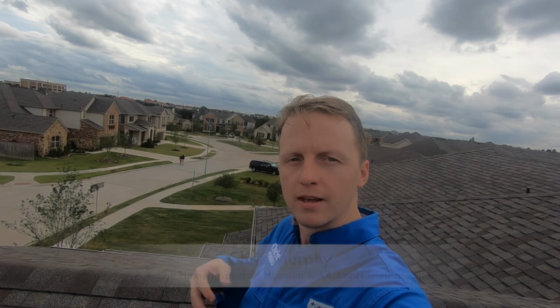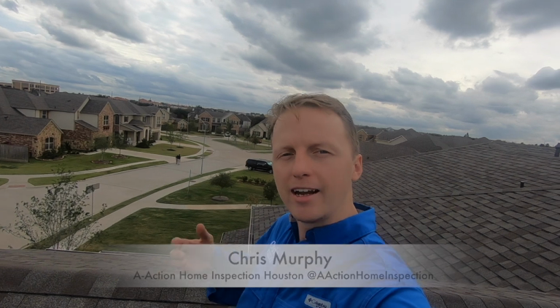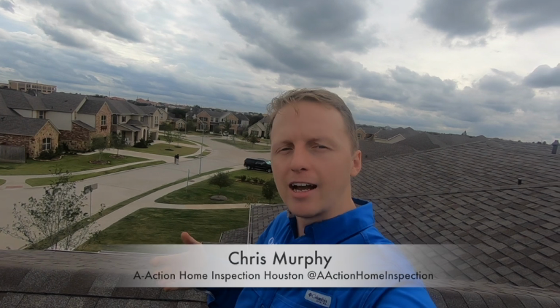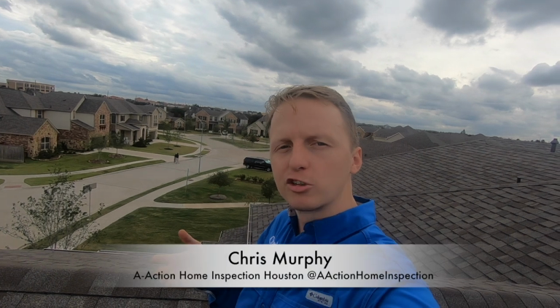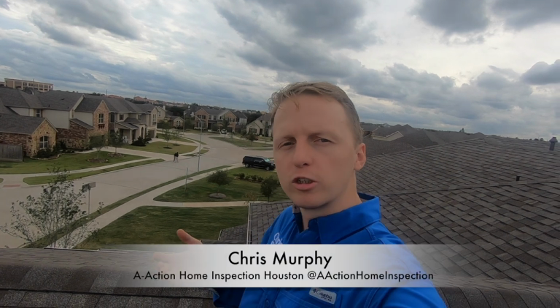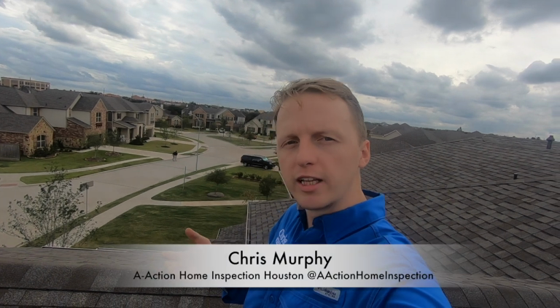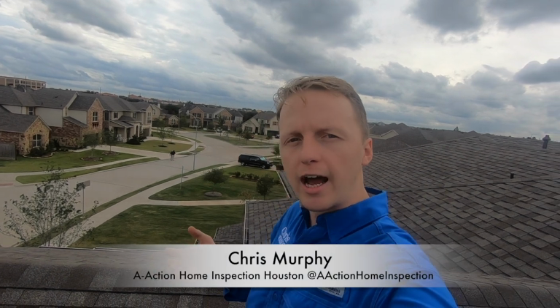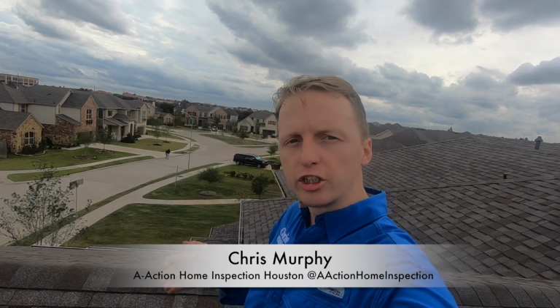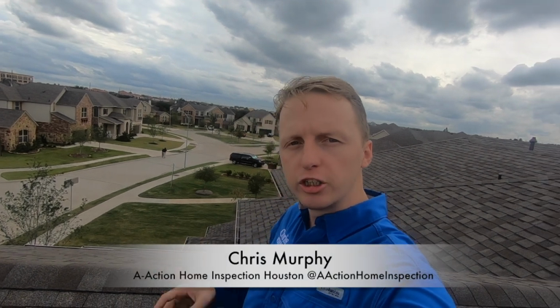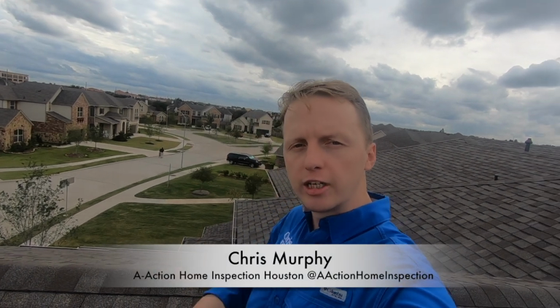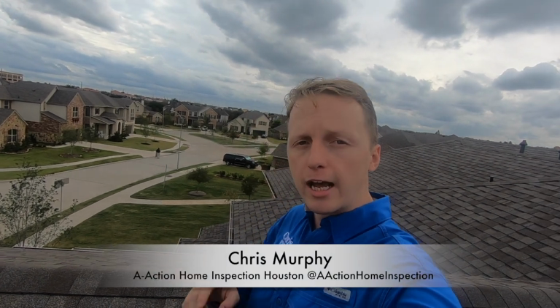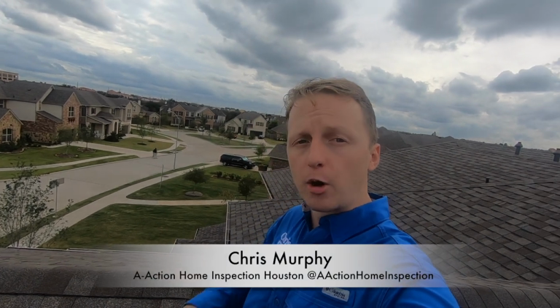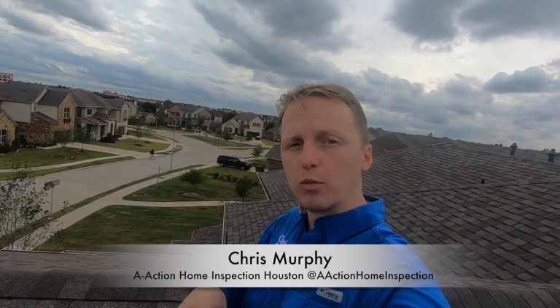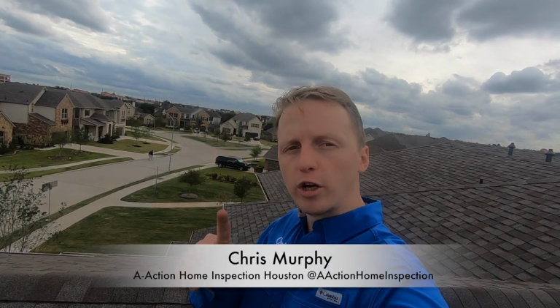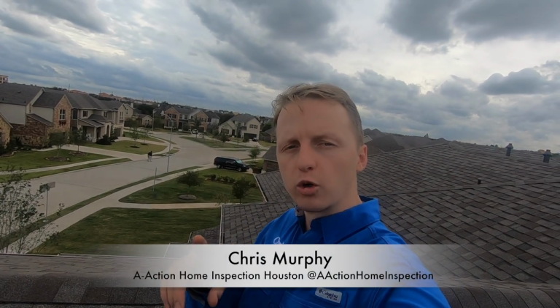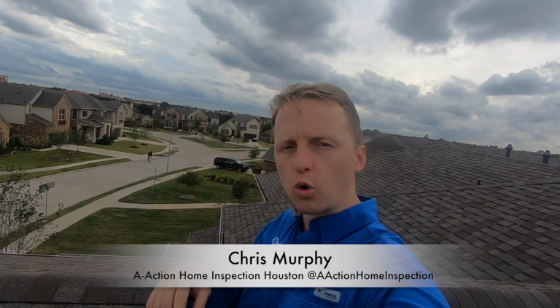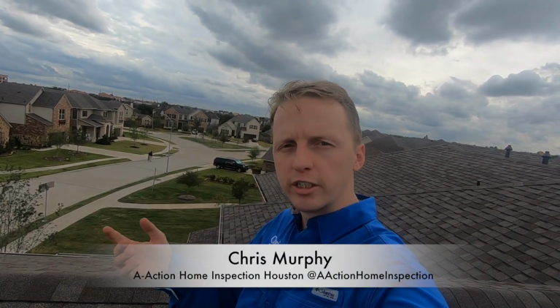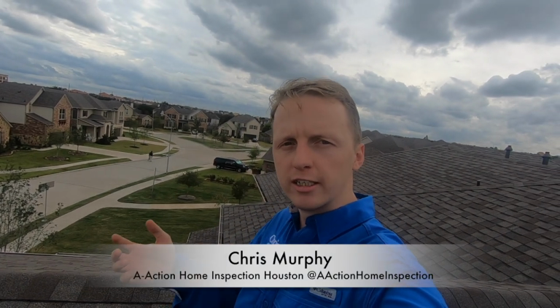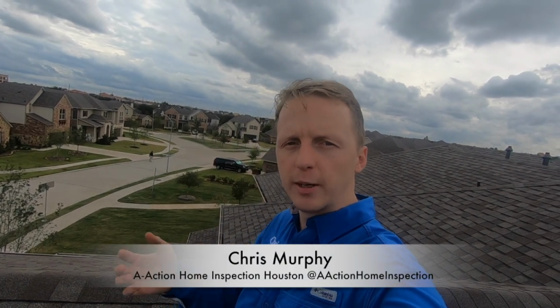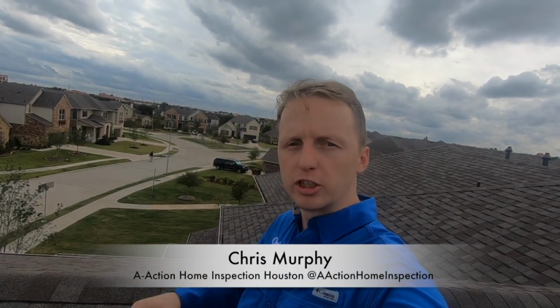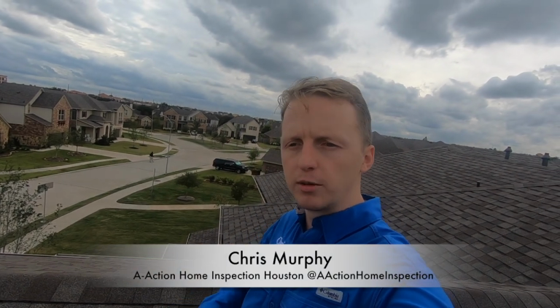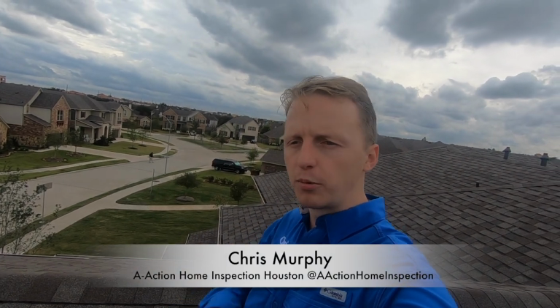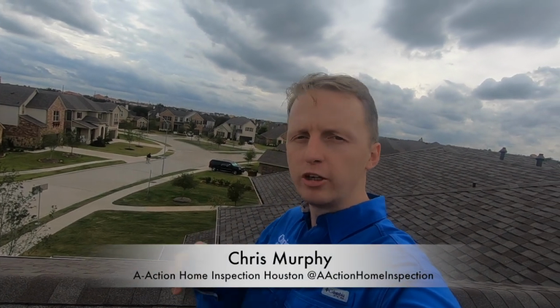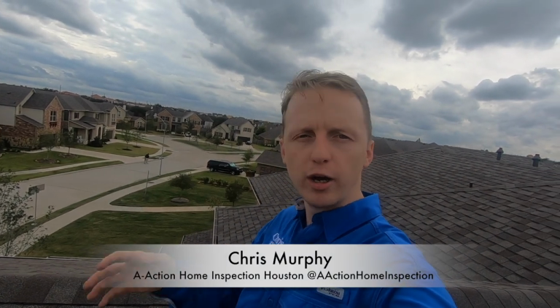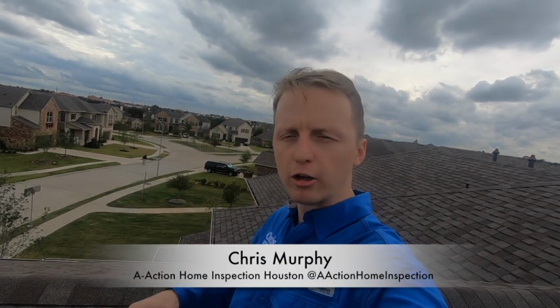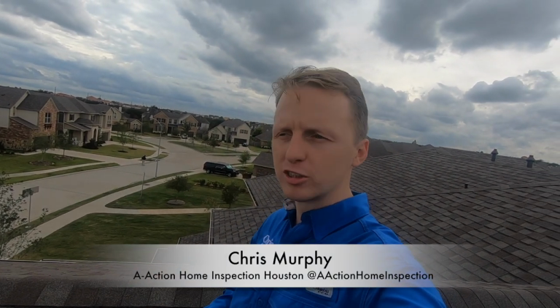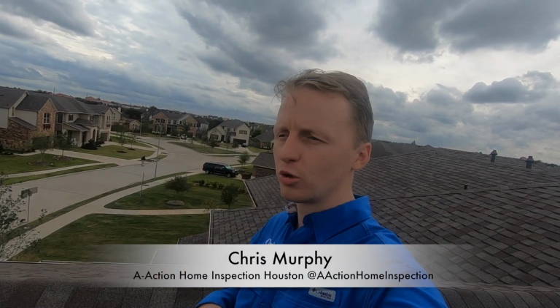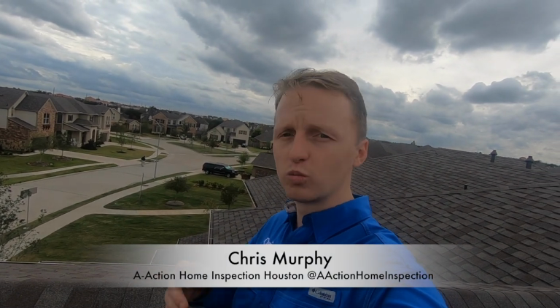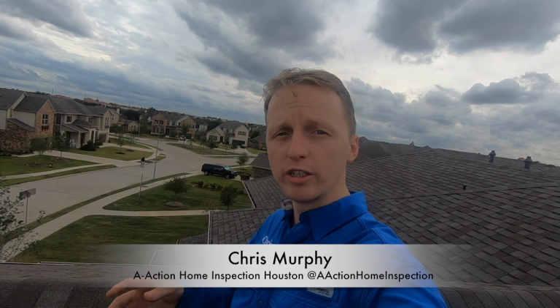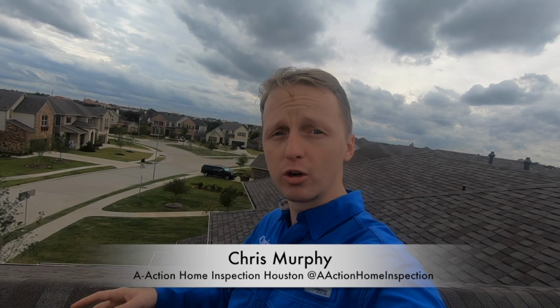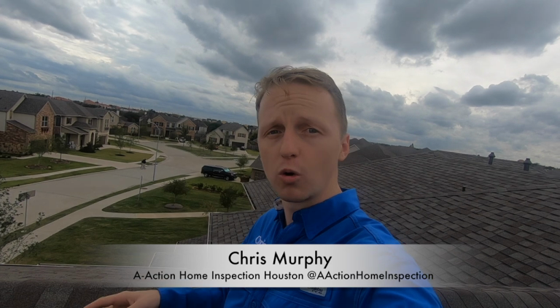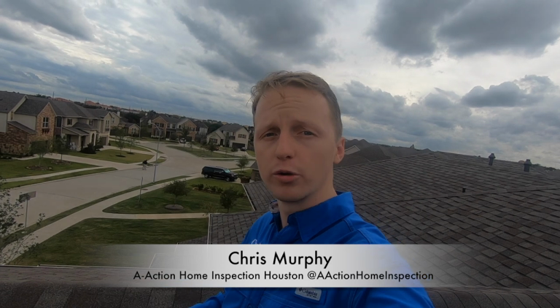Hey guys, it's Chris with A-Action. Today I'm on a one-year warranty inspection — brand new house, it's only one year old.